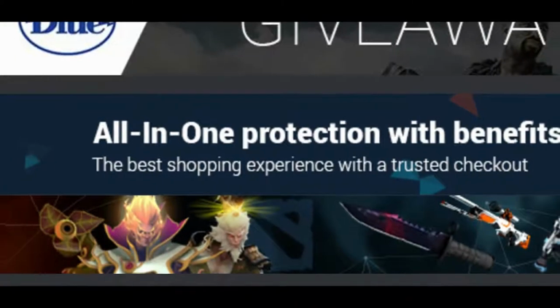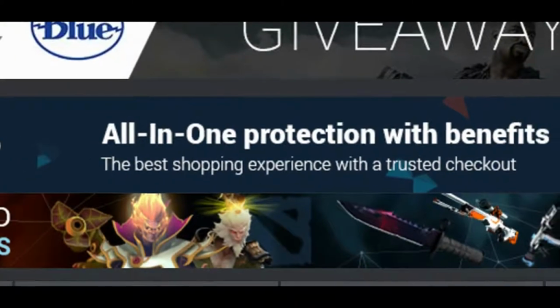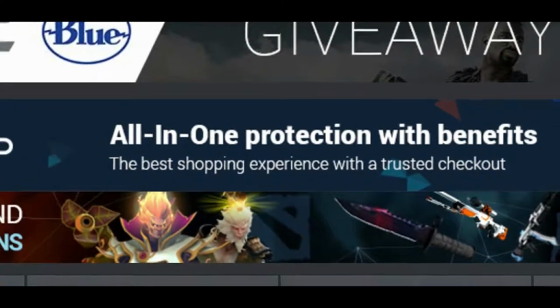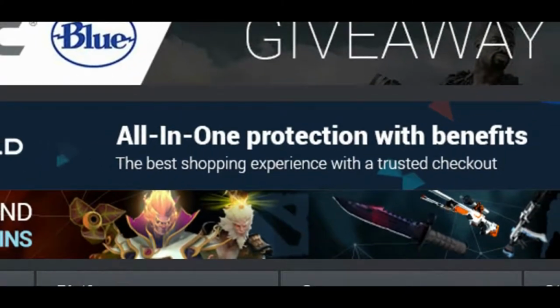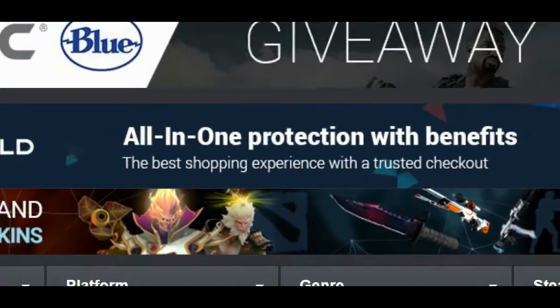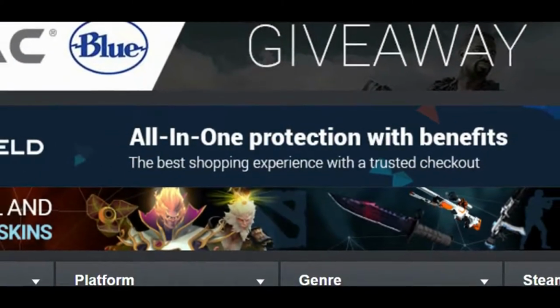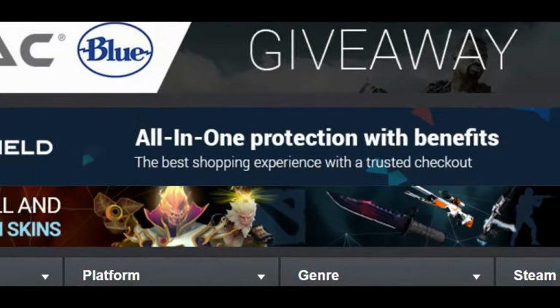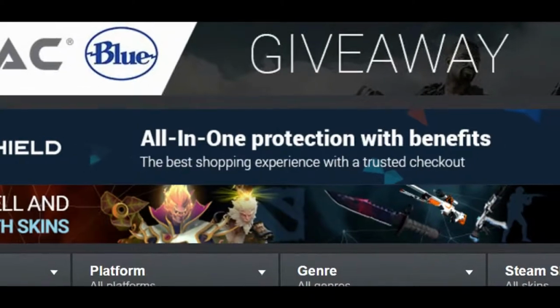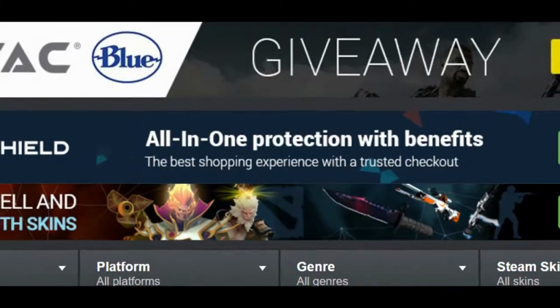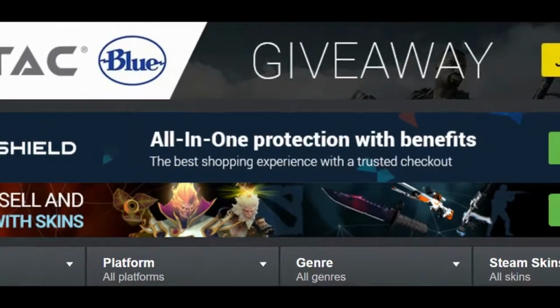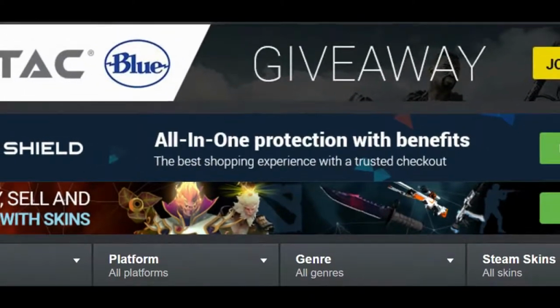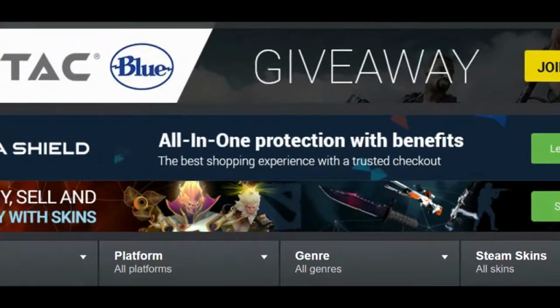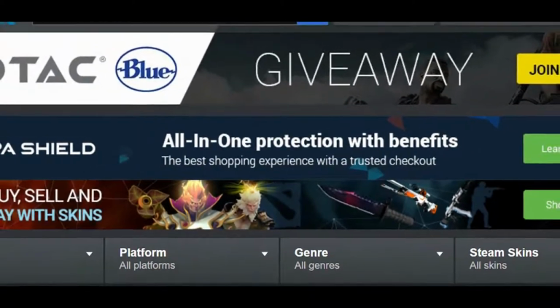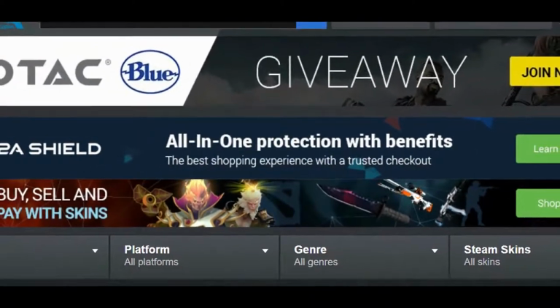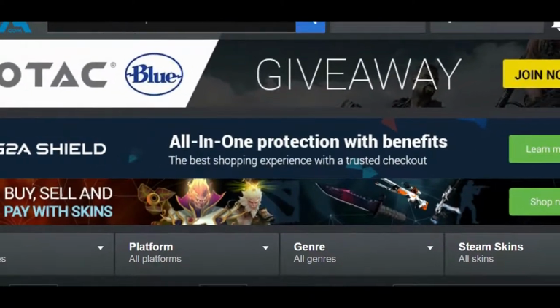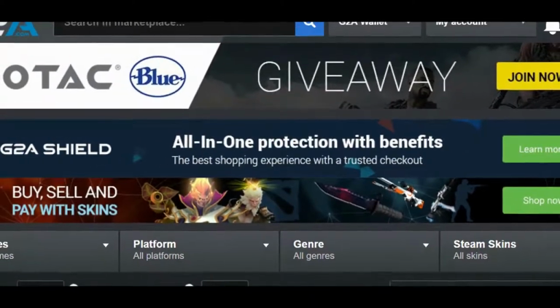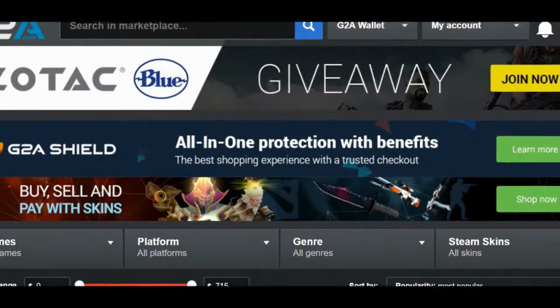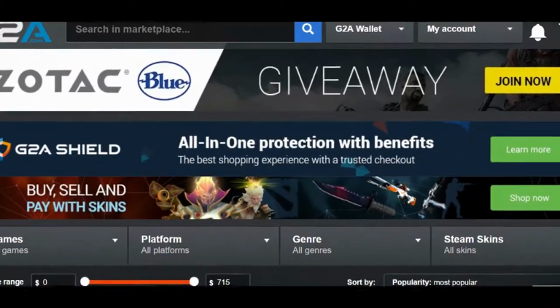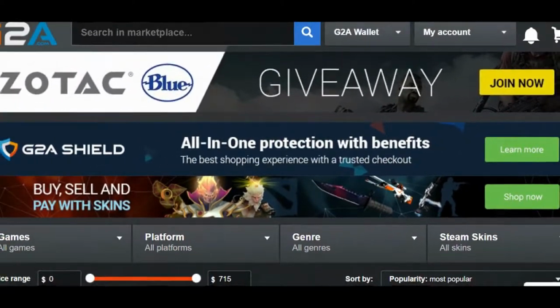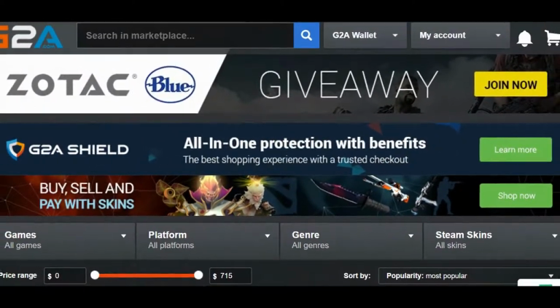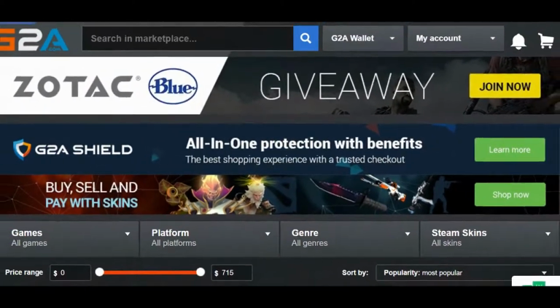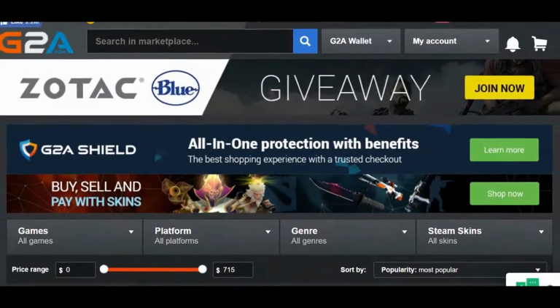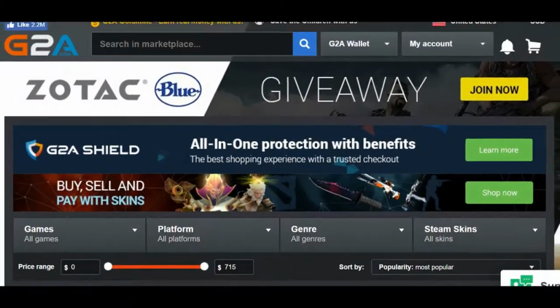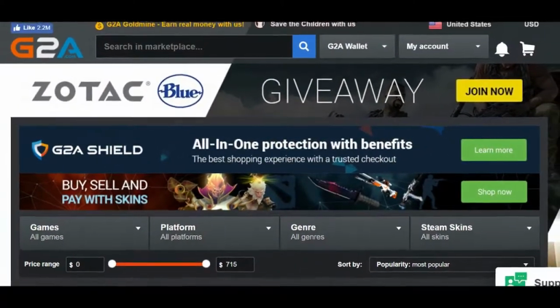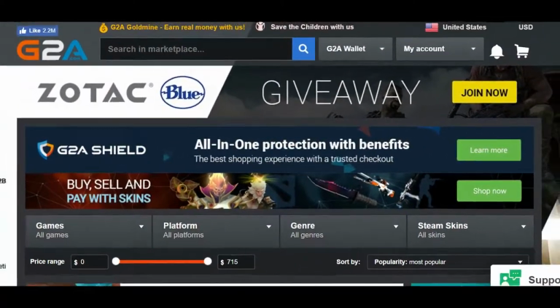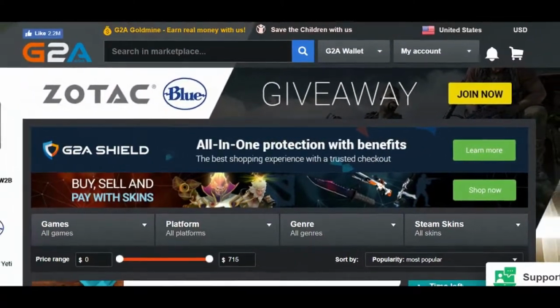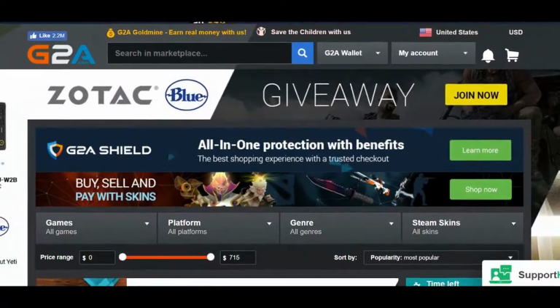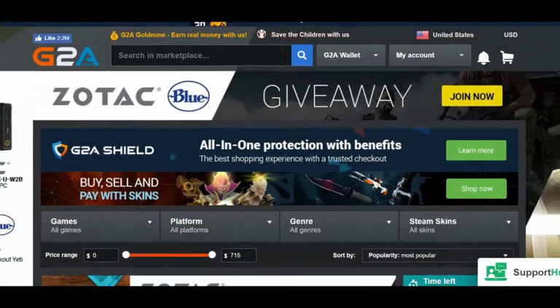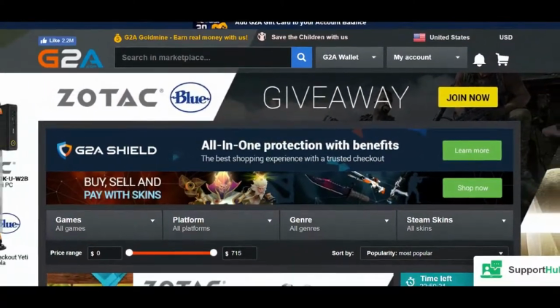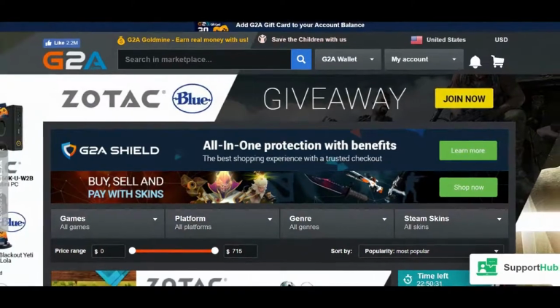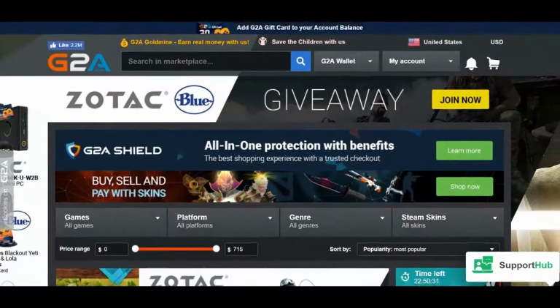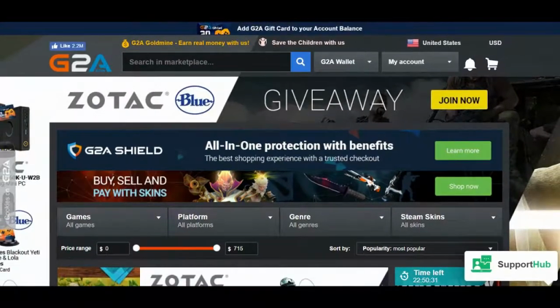G2A is the cheapest online video game shop. Make sure you buy your next game by clicking the link in the video description.